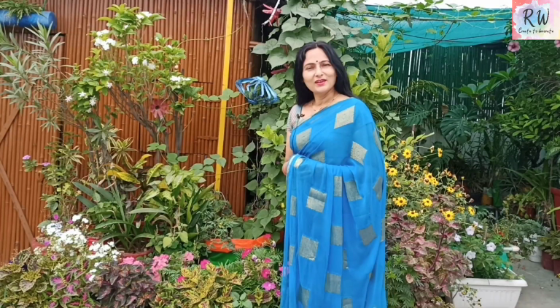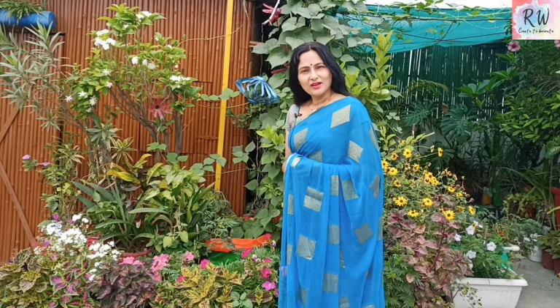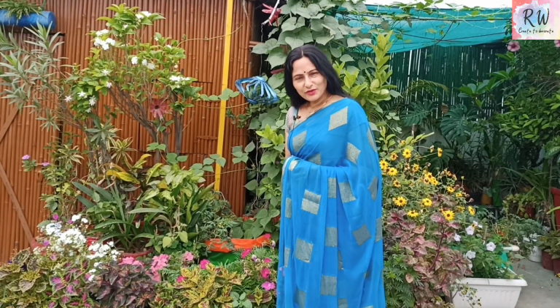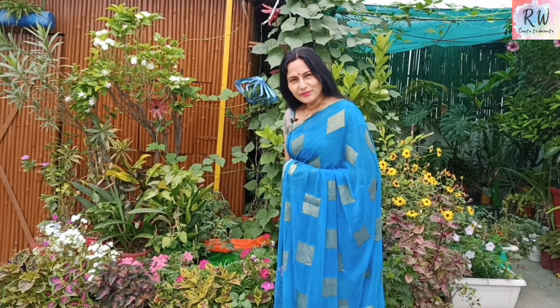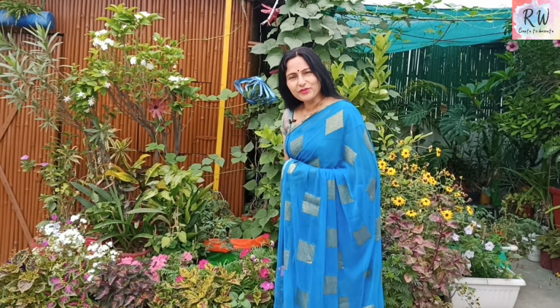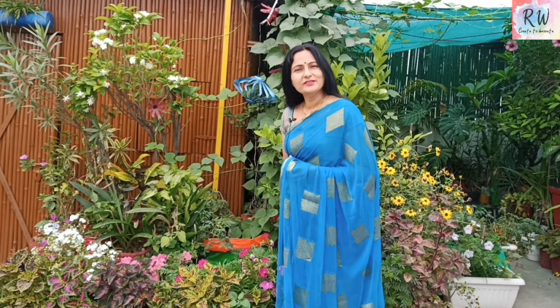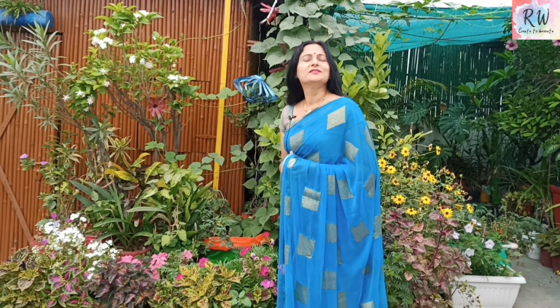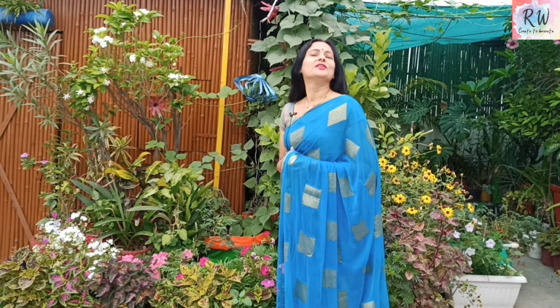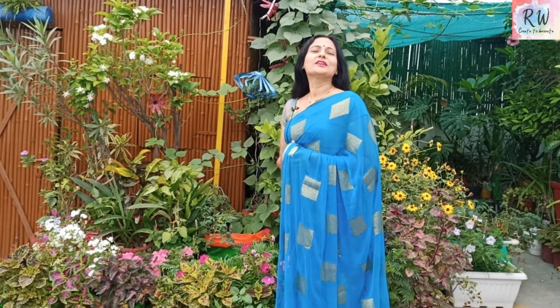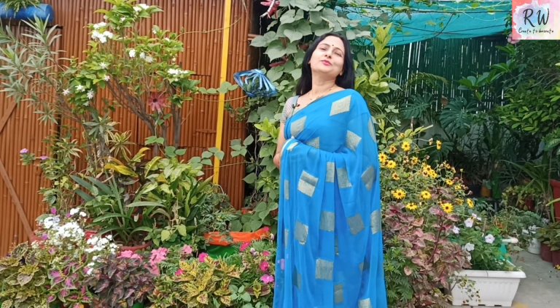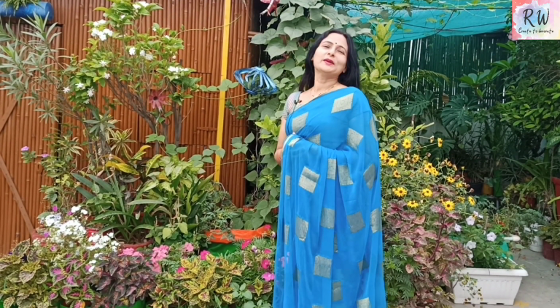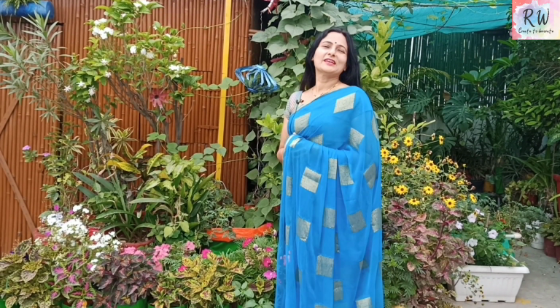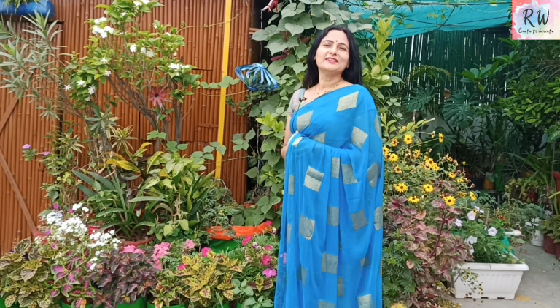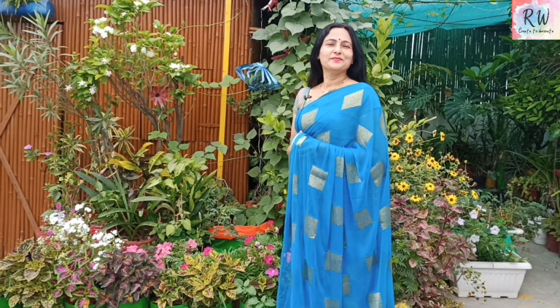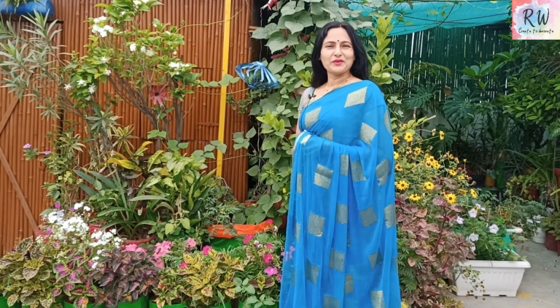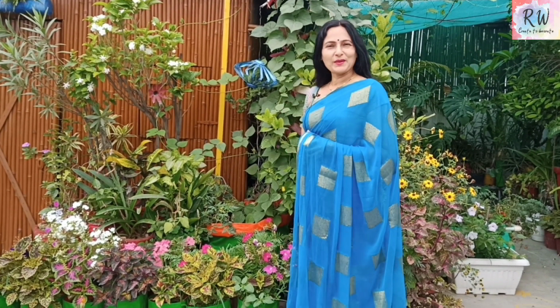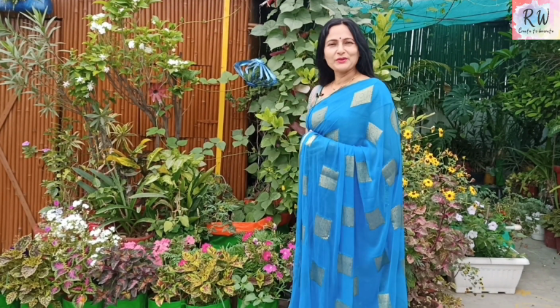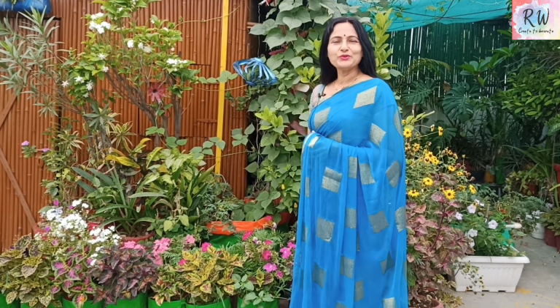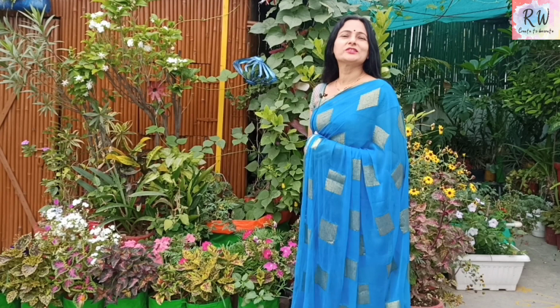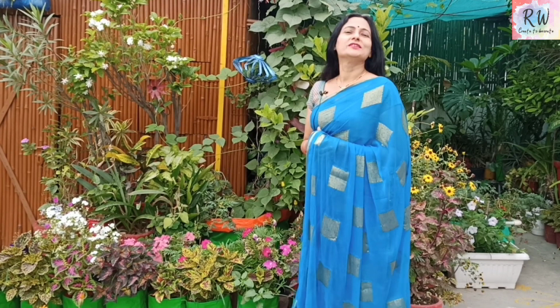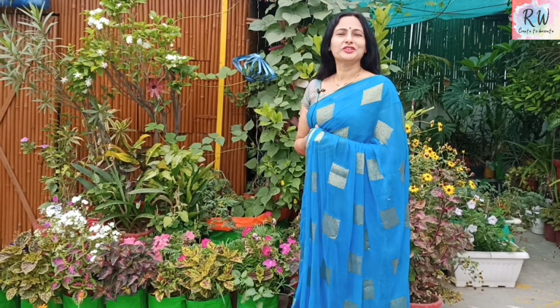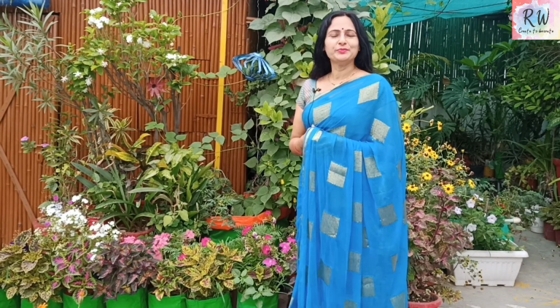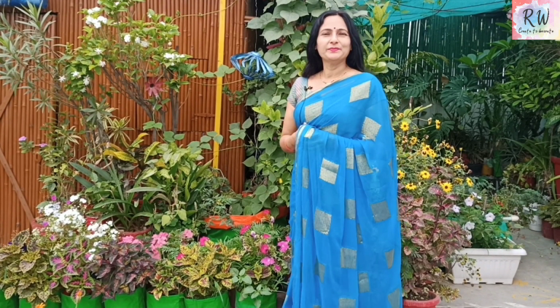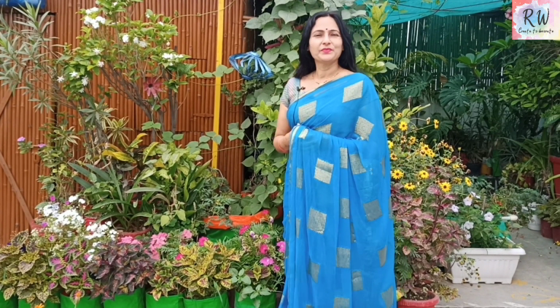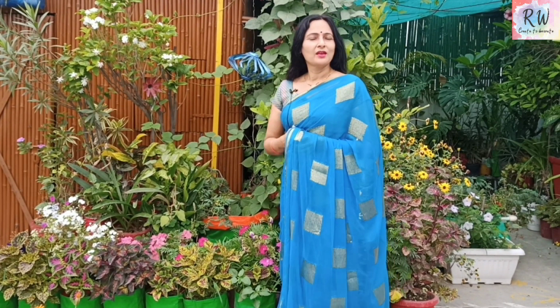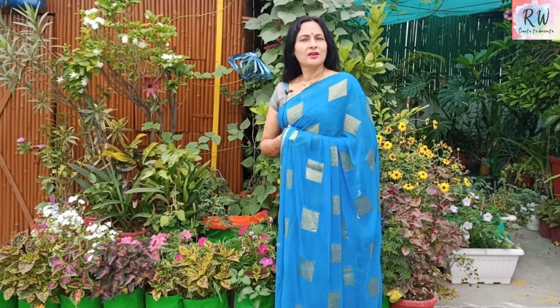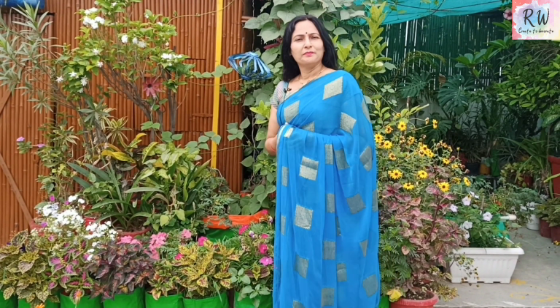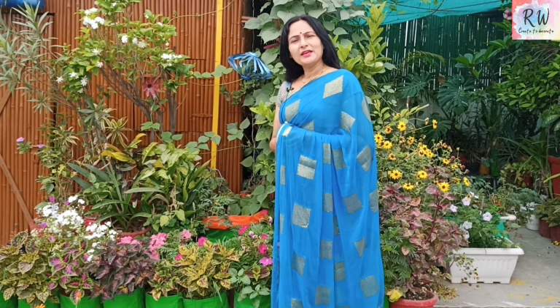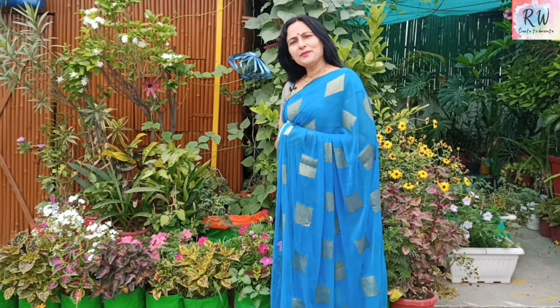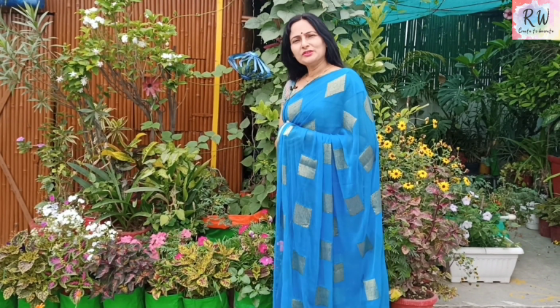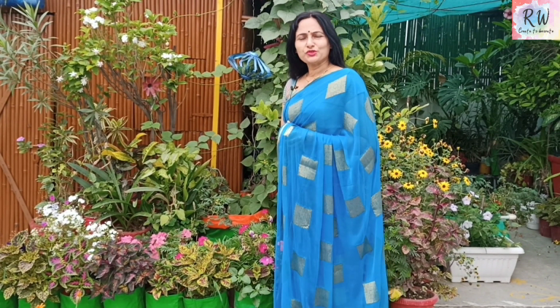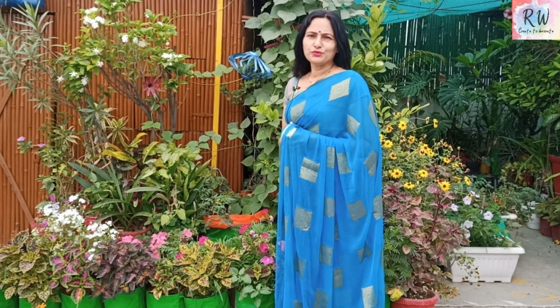Hello everyone, welcome to my channel. I am your host, Rashmi. May's month has started.